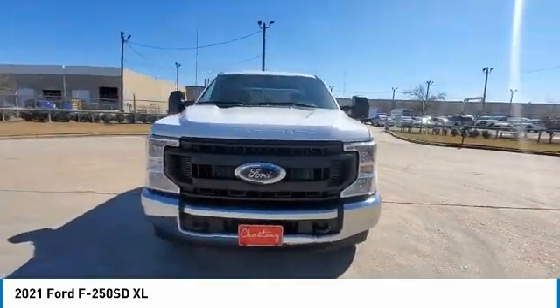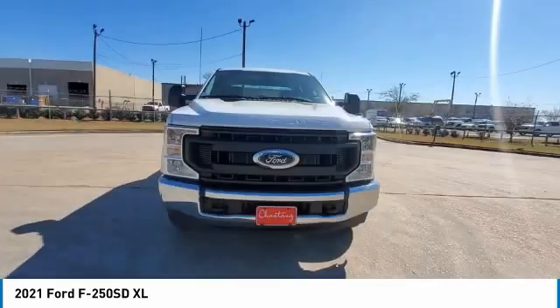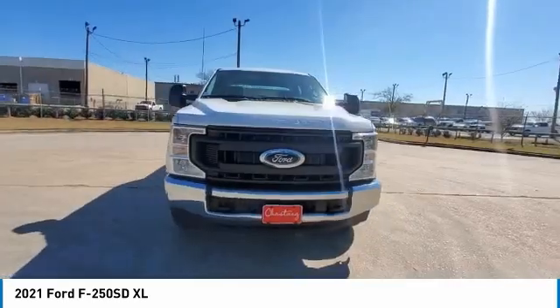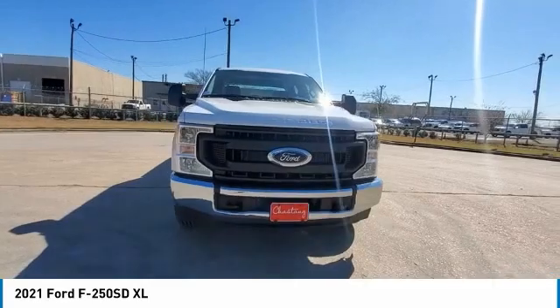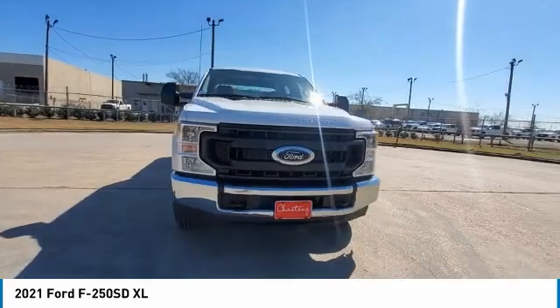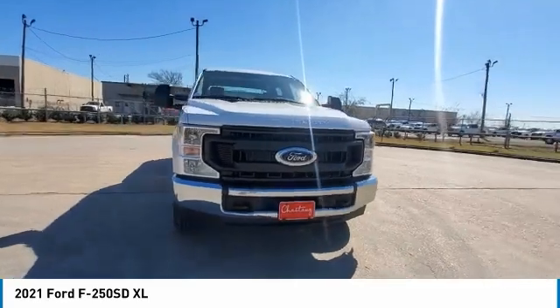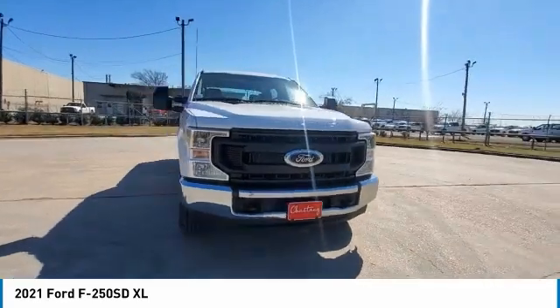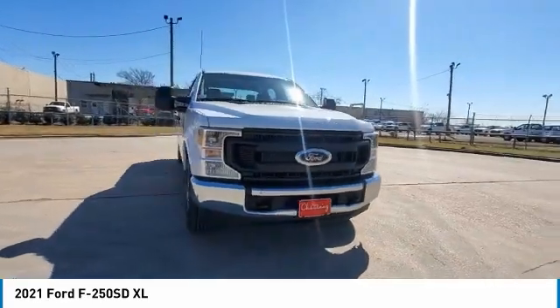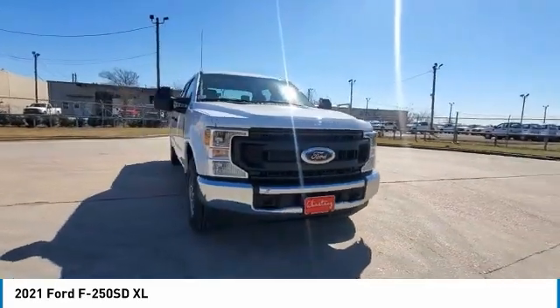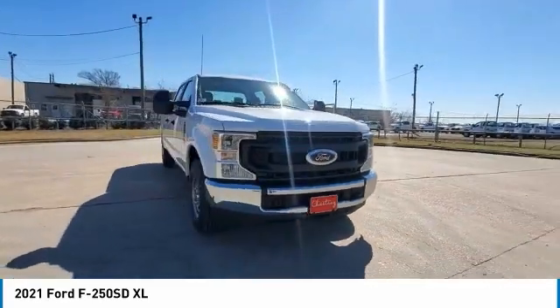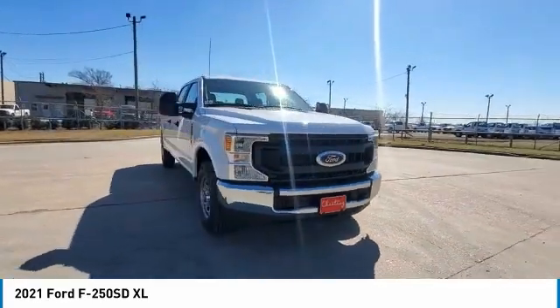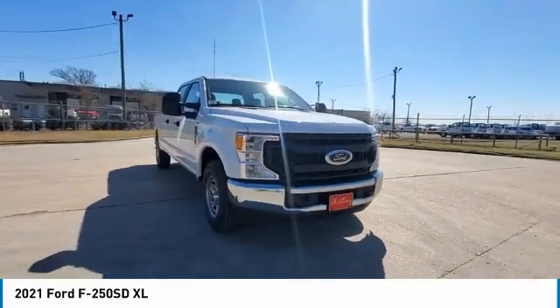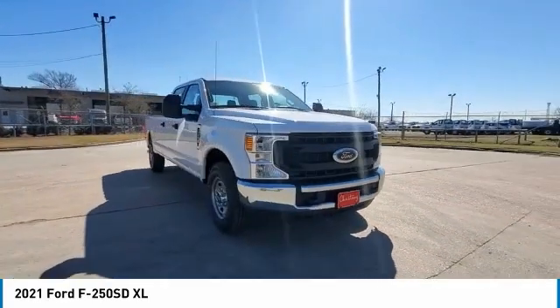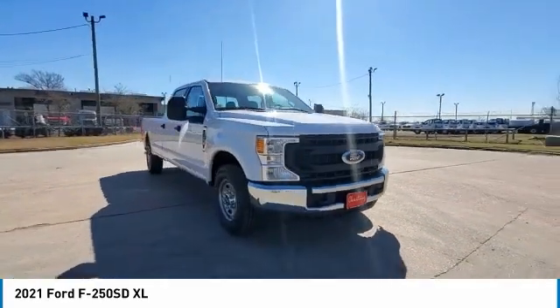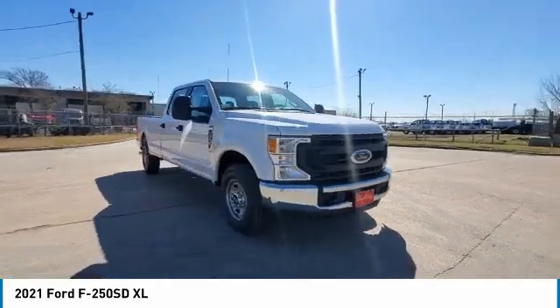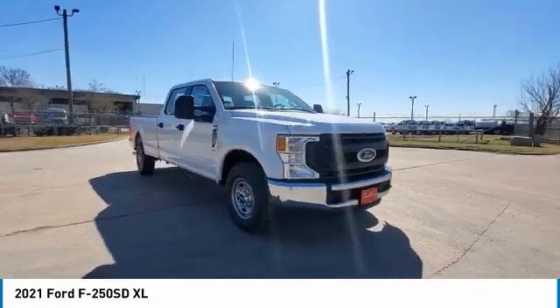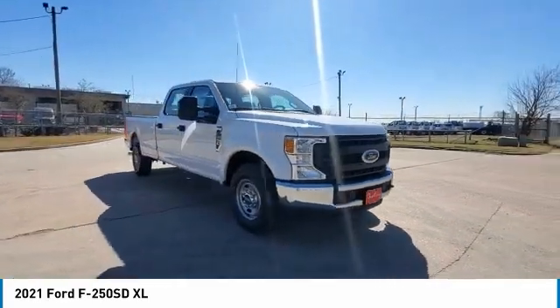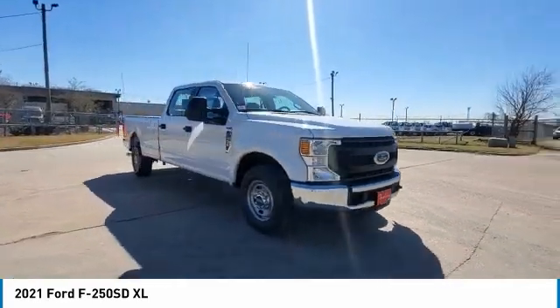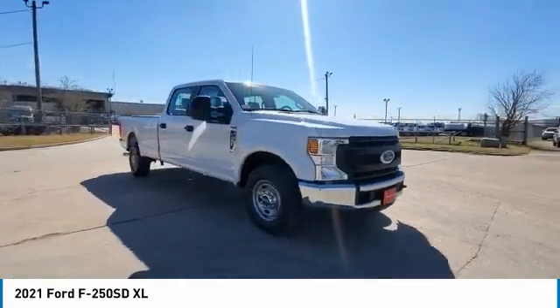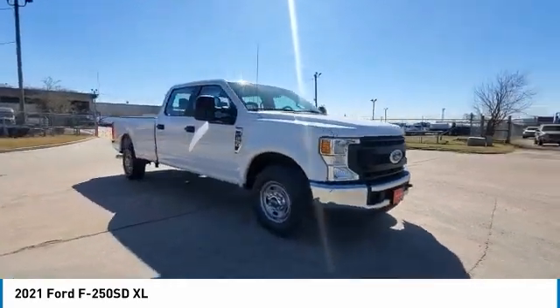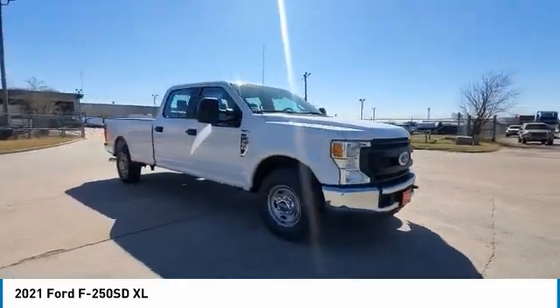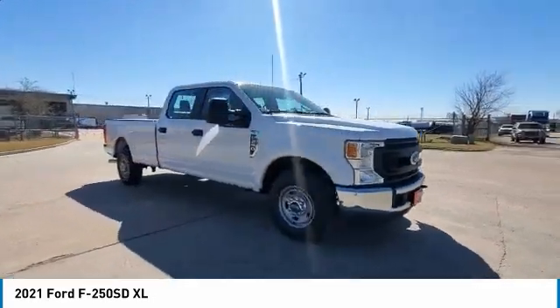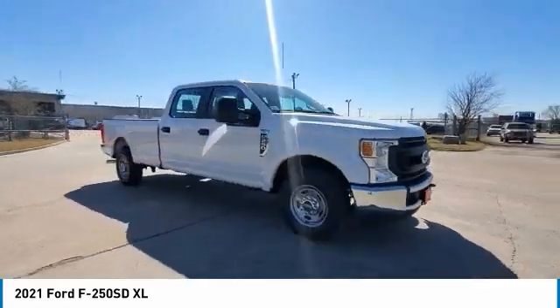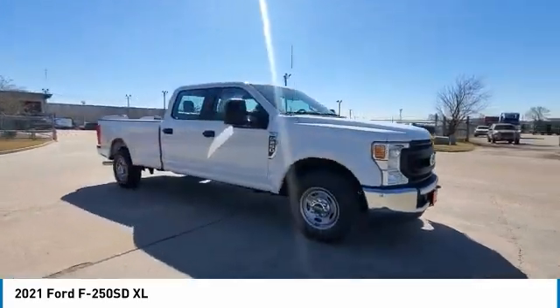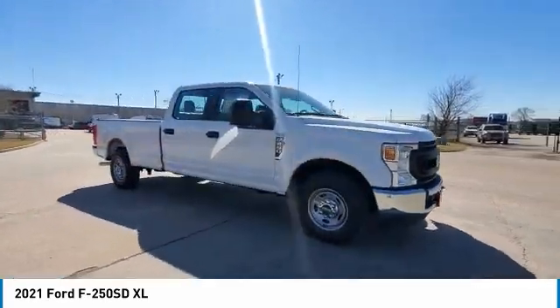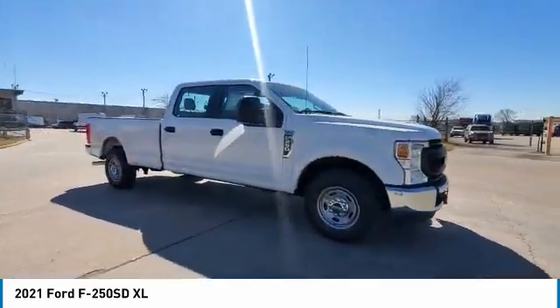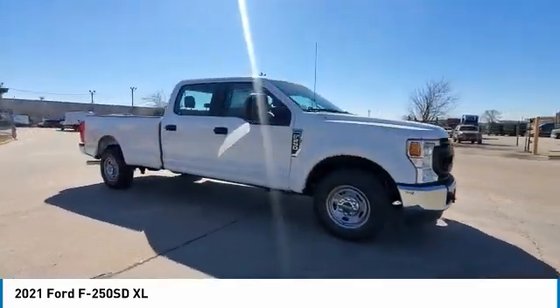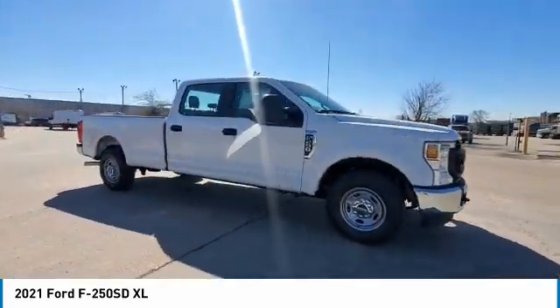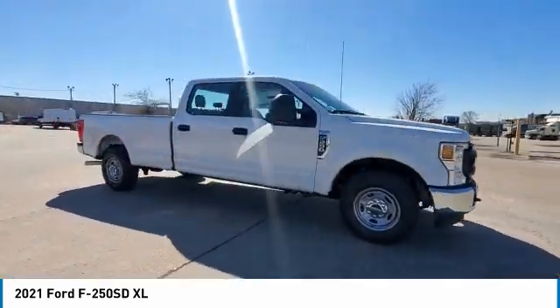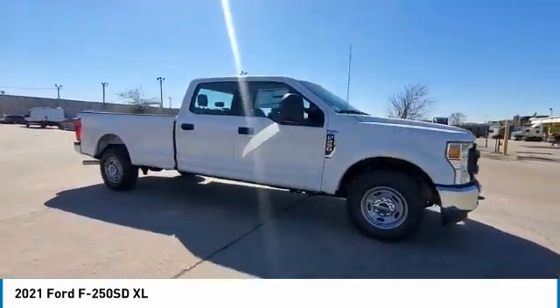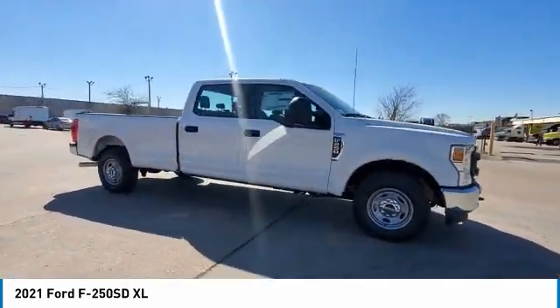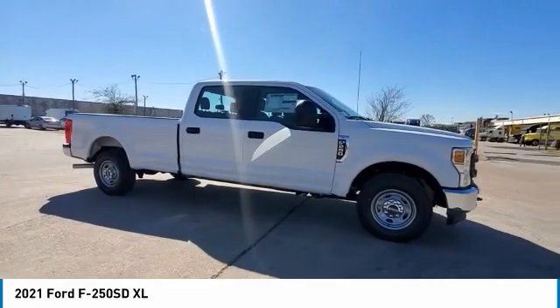Four wheel disc brakes. Low tire pressure warning. This beauty will make even your house keys jealous.